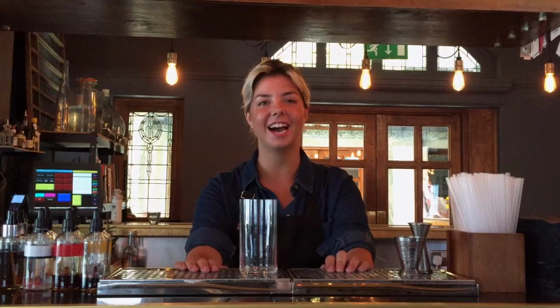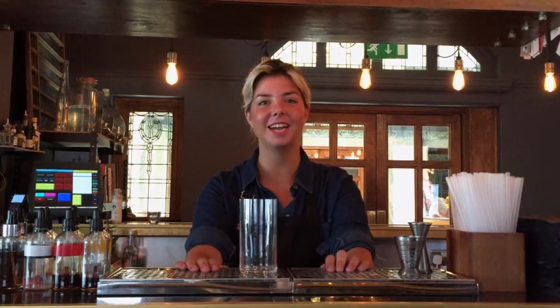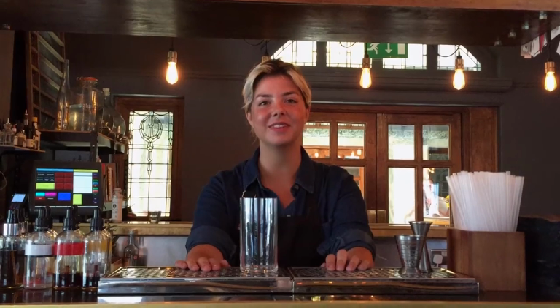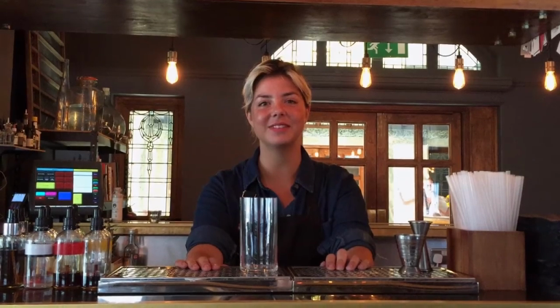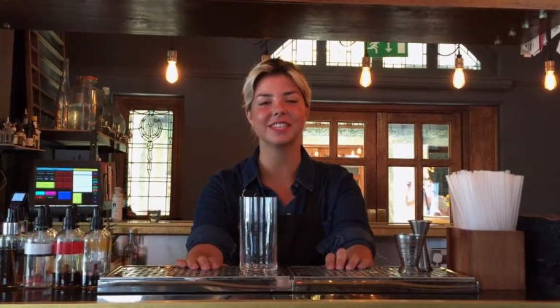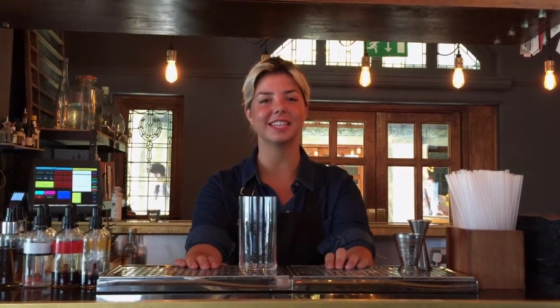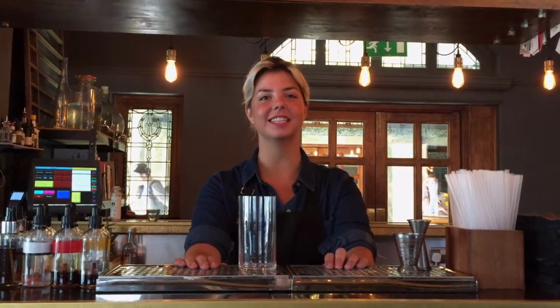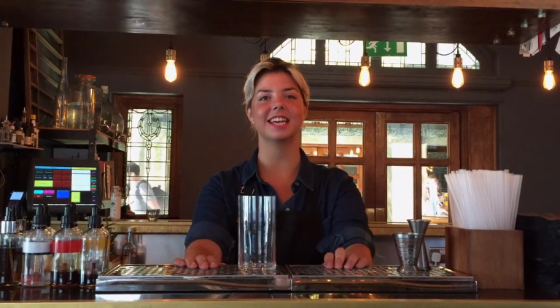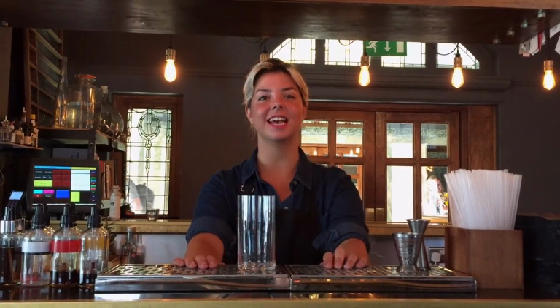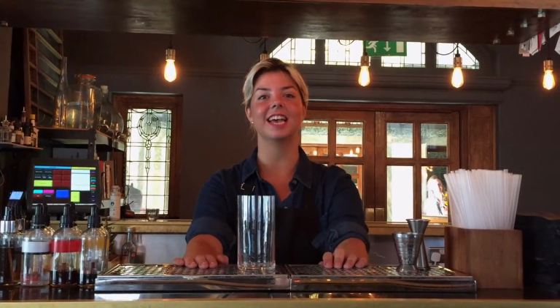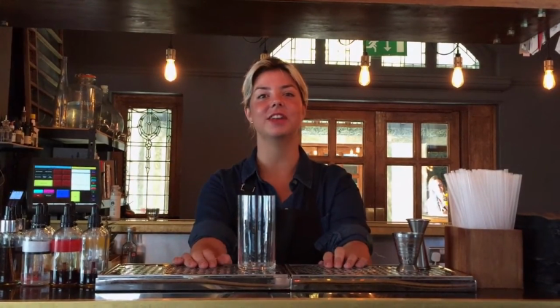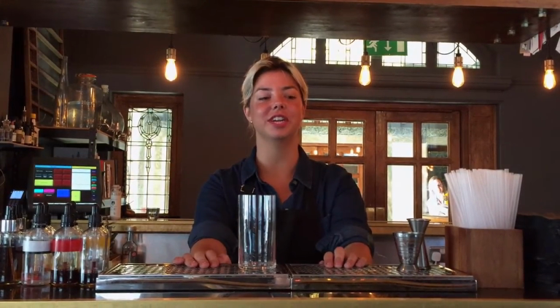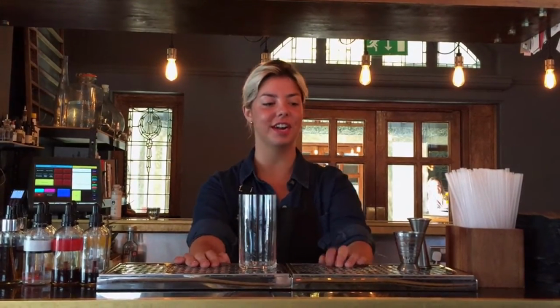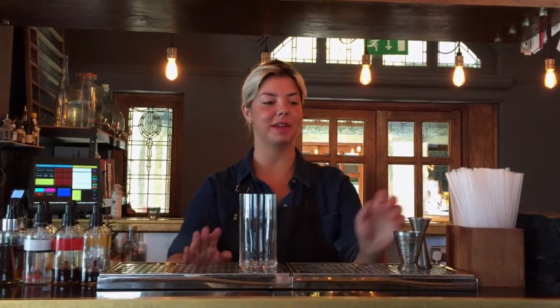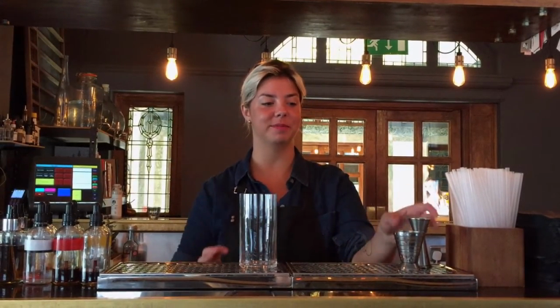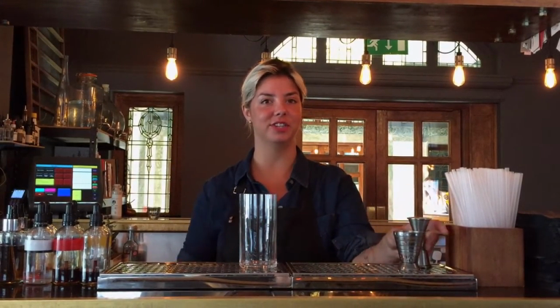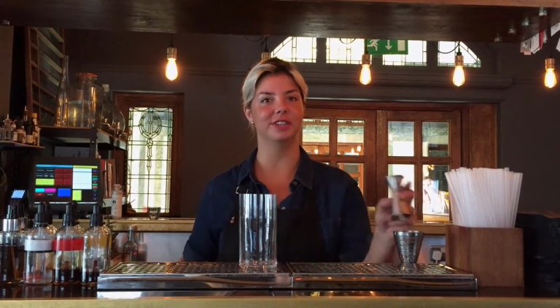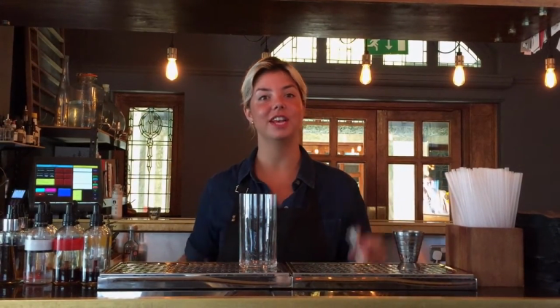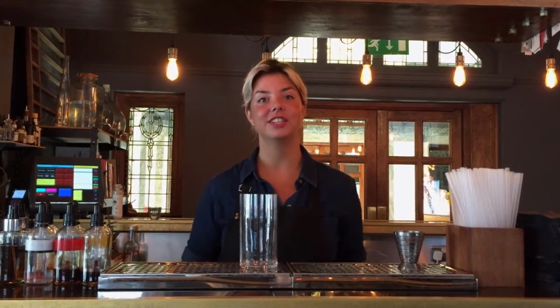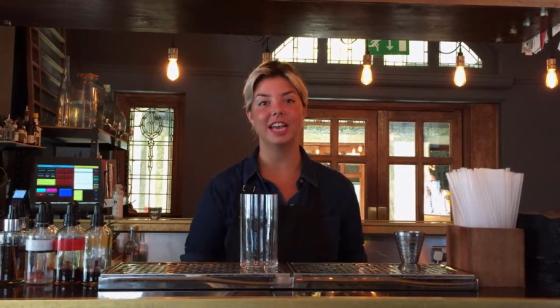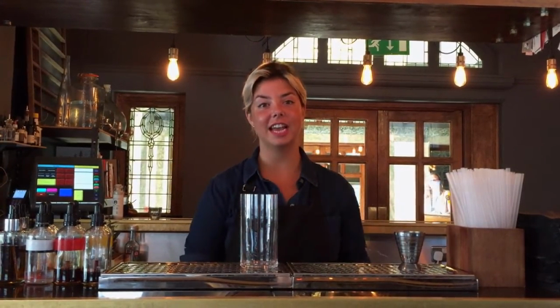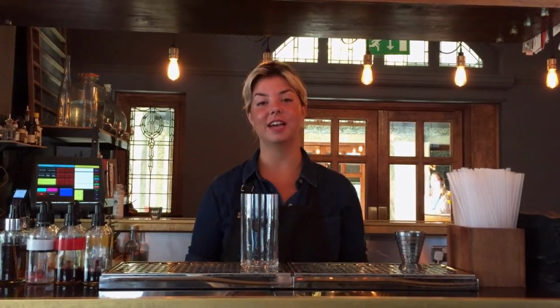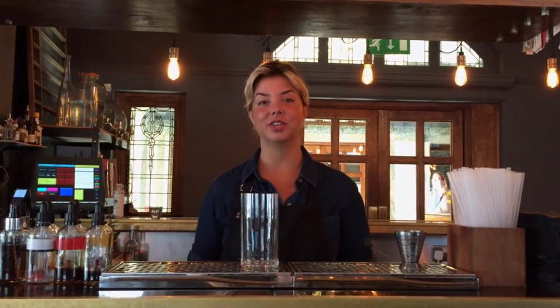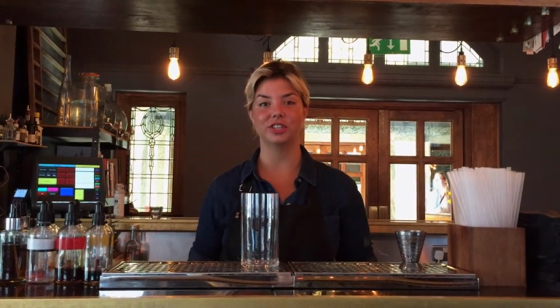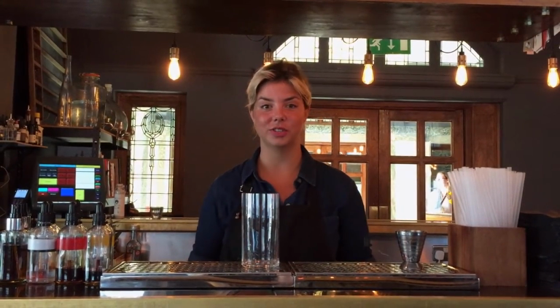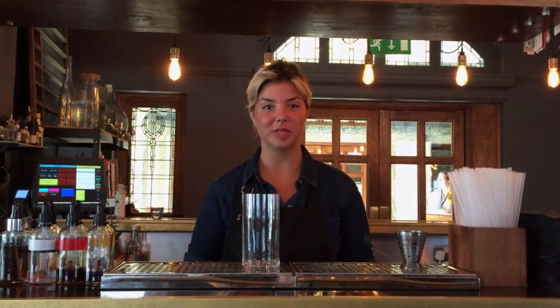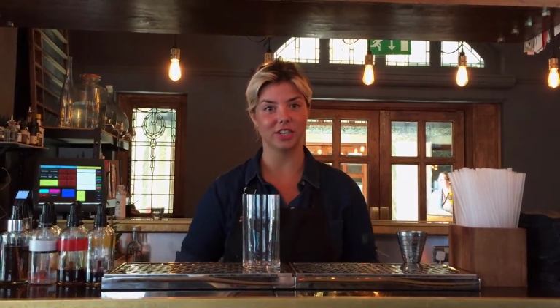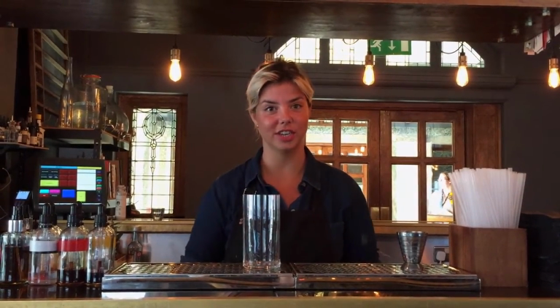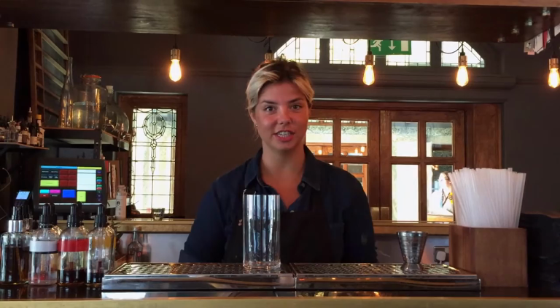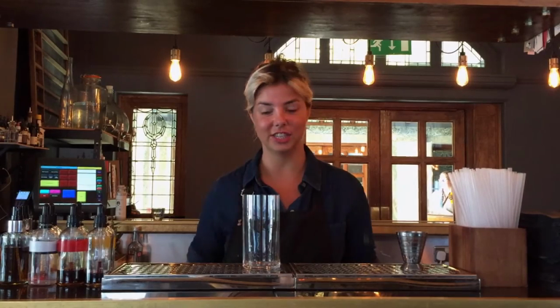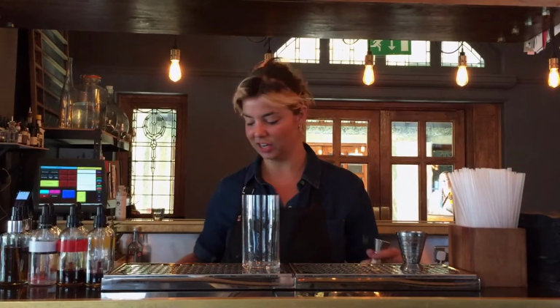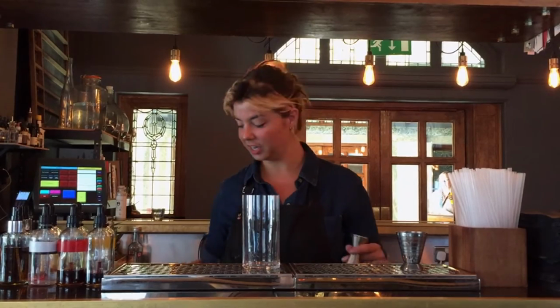Hi, my name is Constanza and we're here at Pag and Patriot. Today I'm going to do a twist on a tequila tonic.